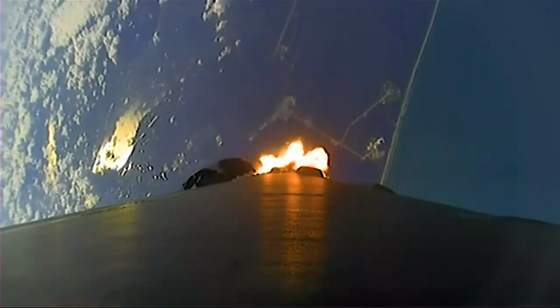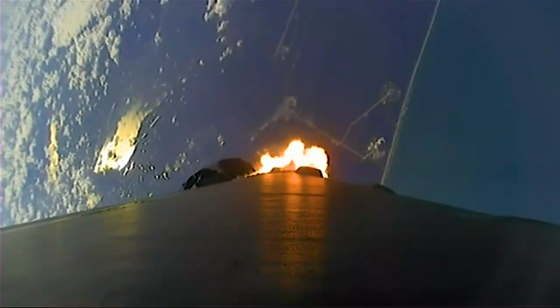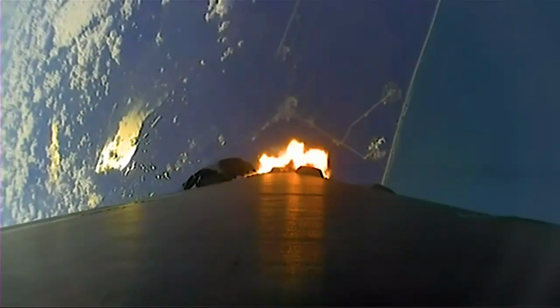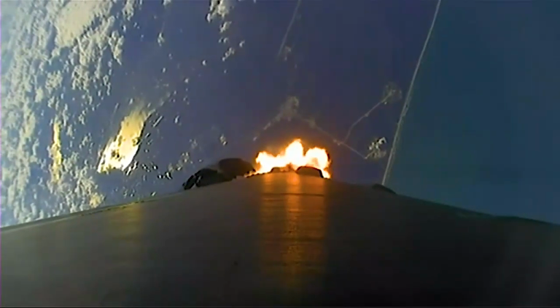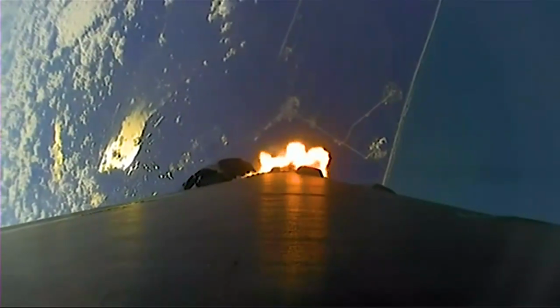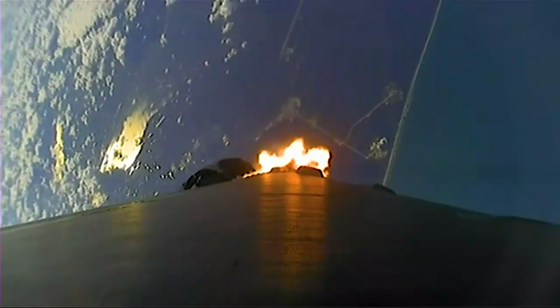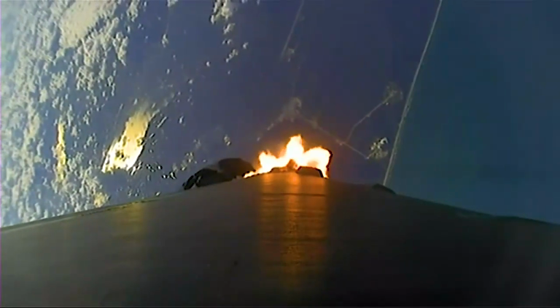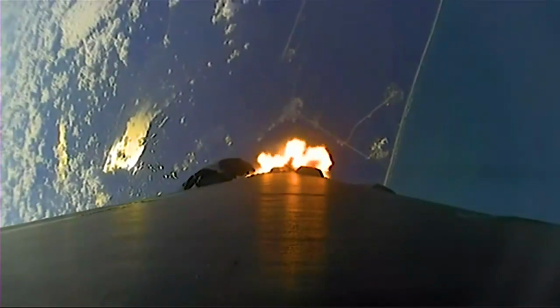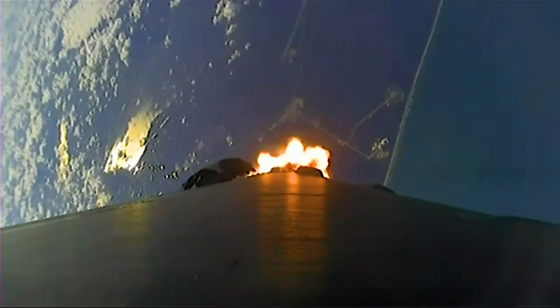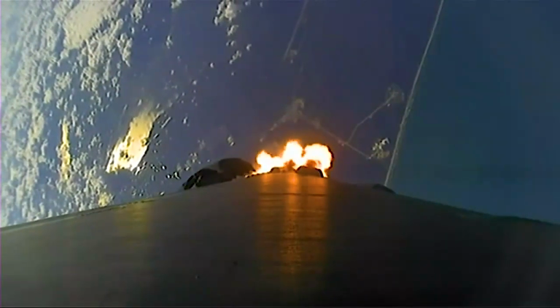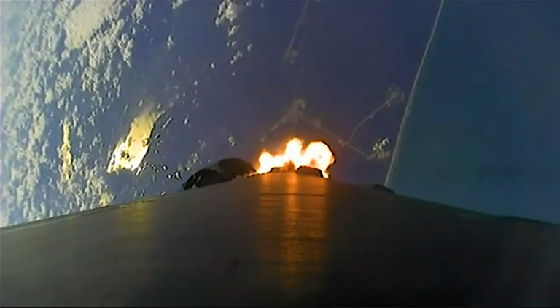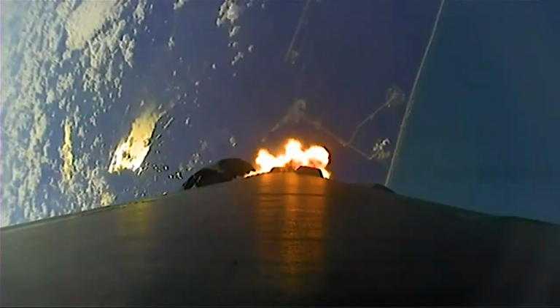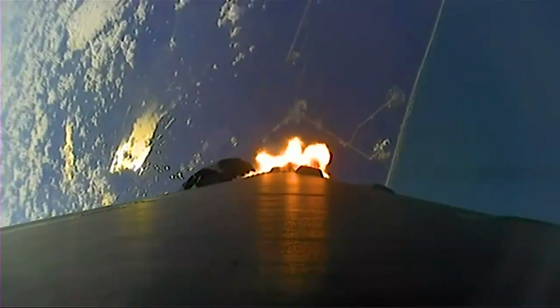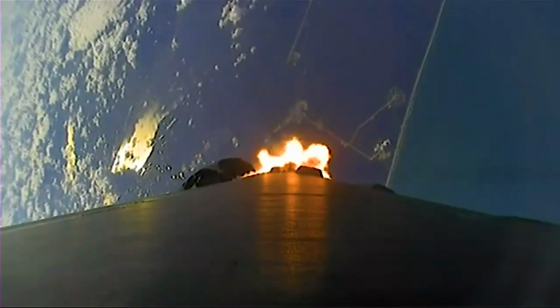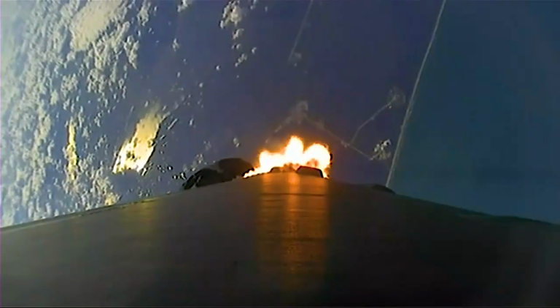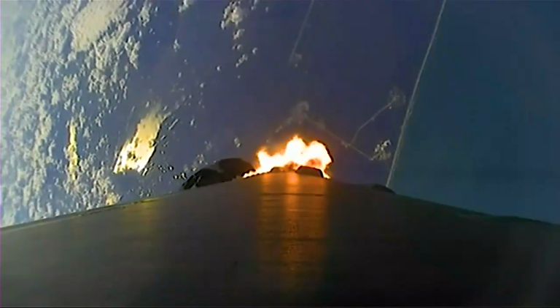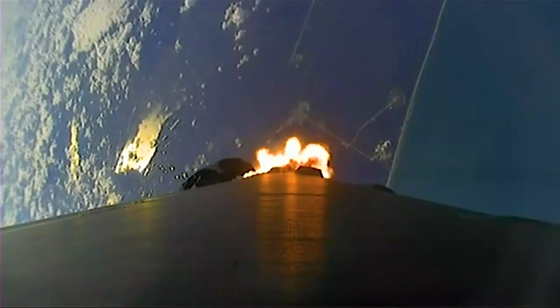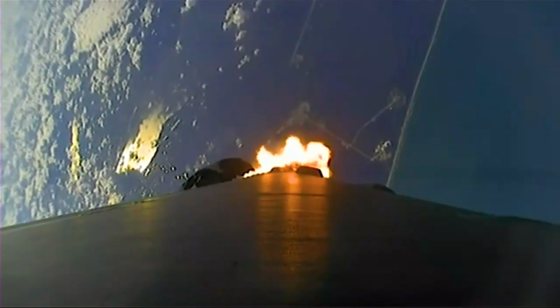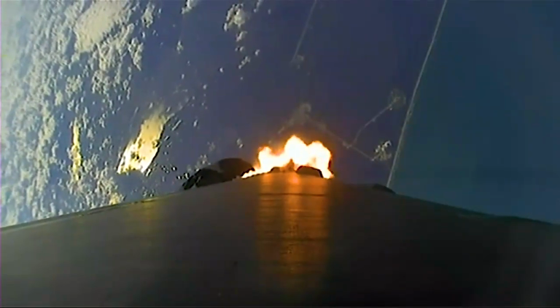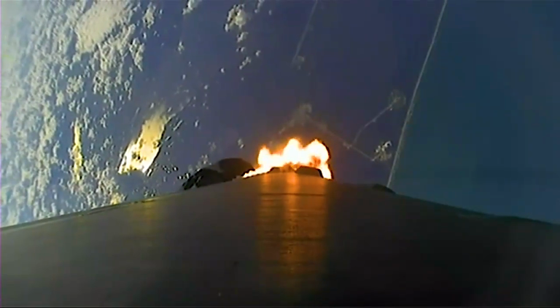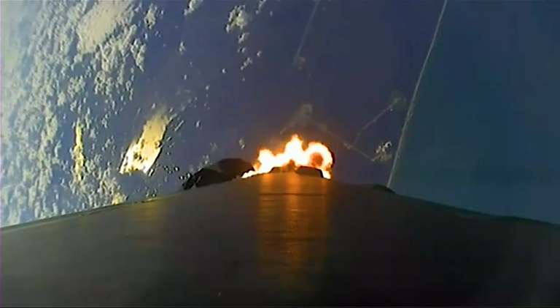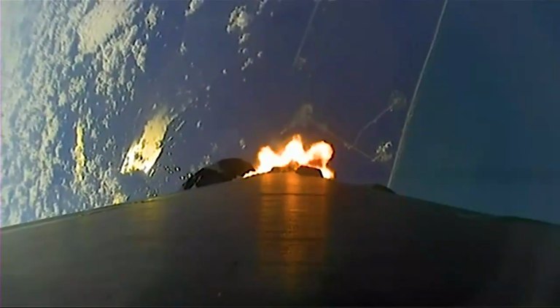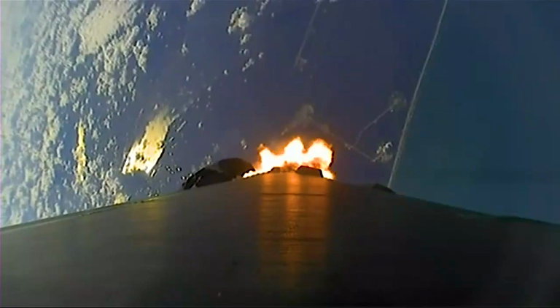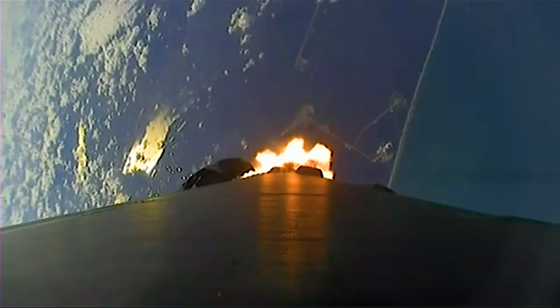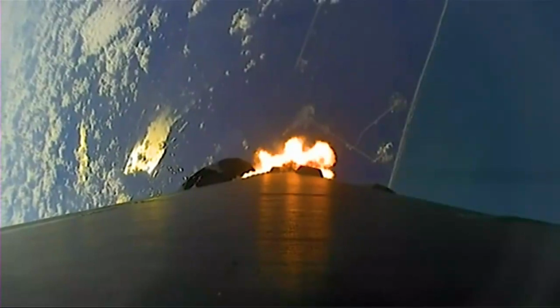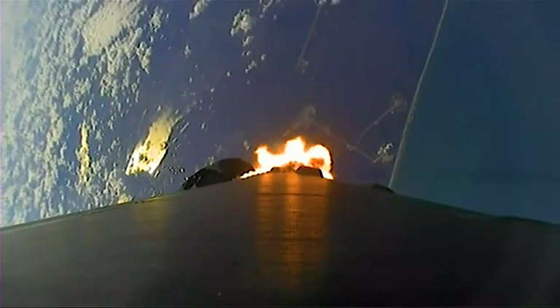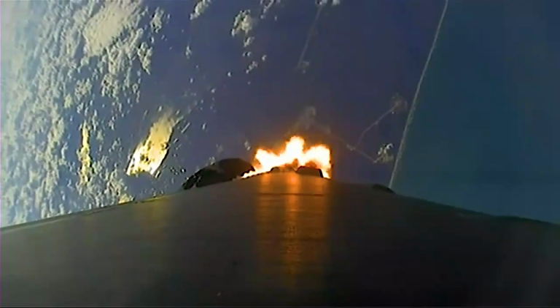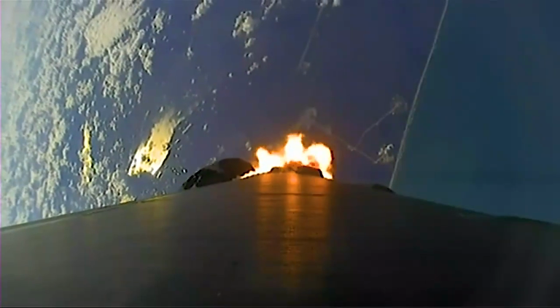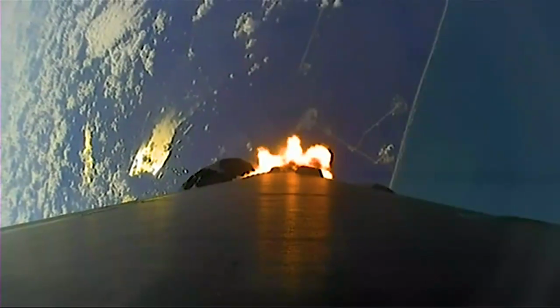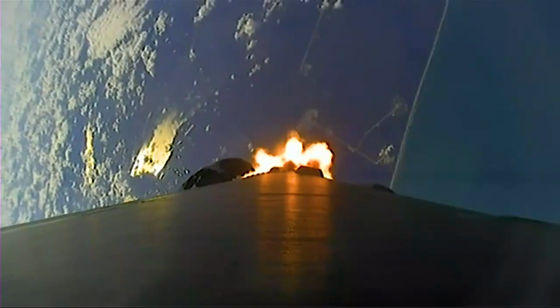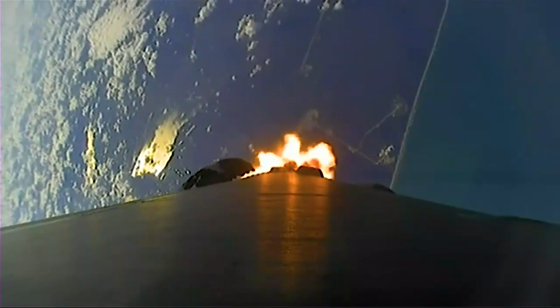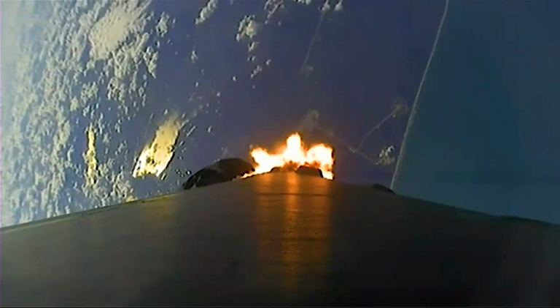And there's that call-out that we passed through max-Q. Great views there of Falcon 9 carrying NASA's CRS-26 mission.